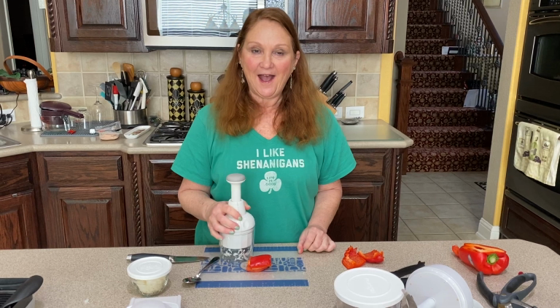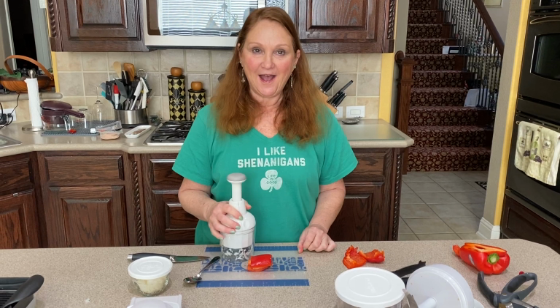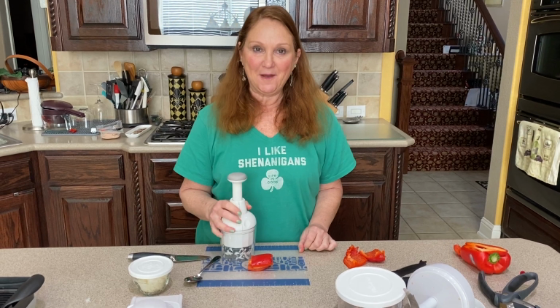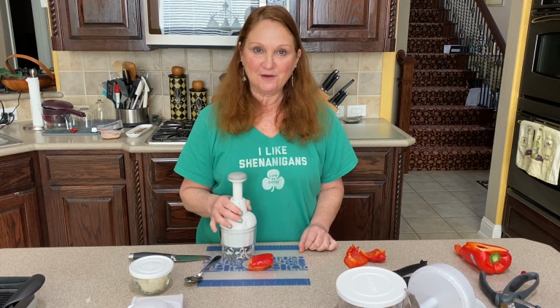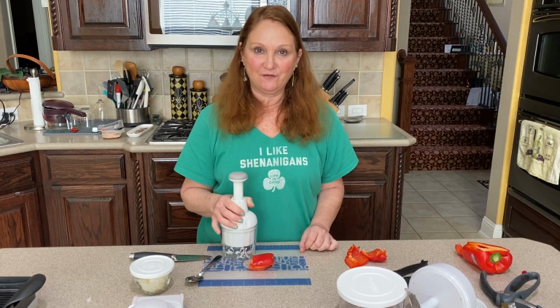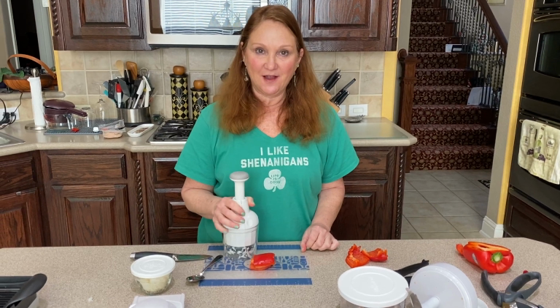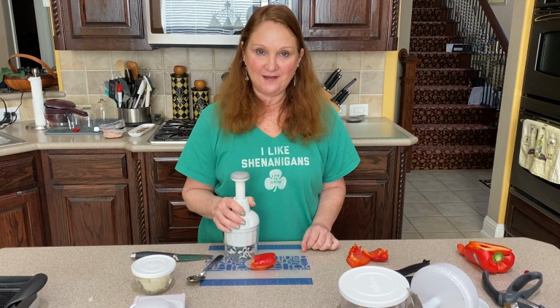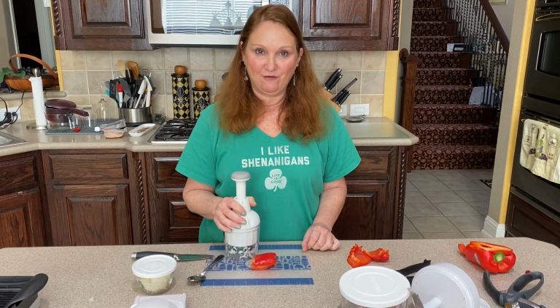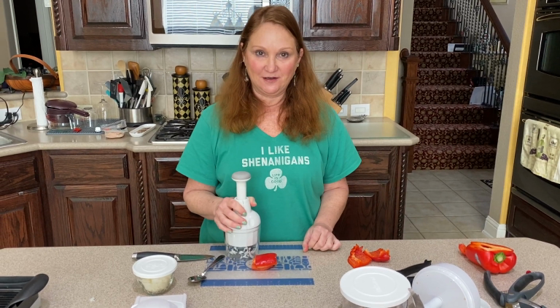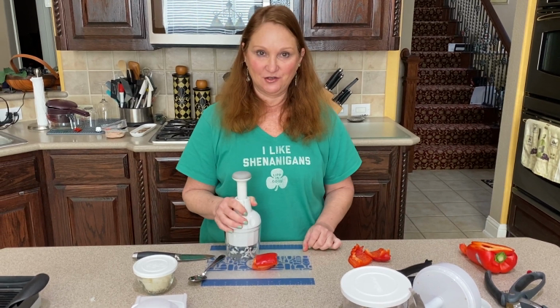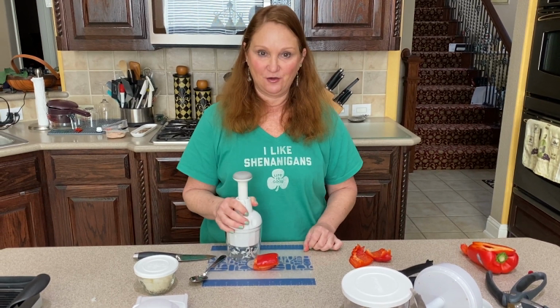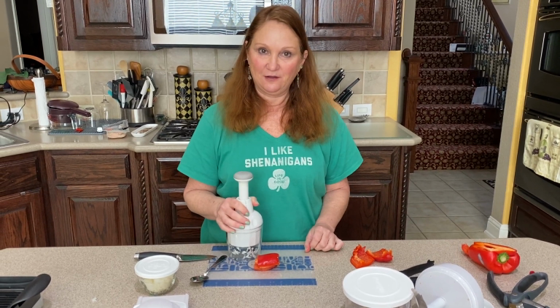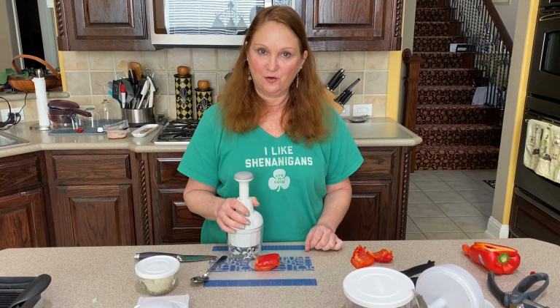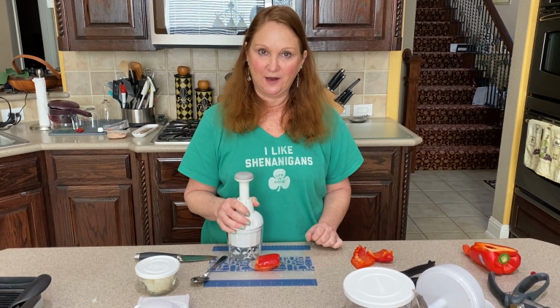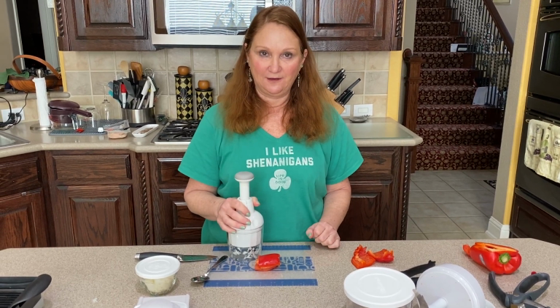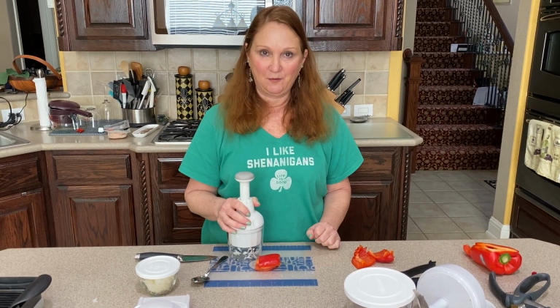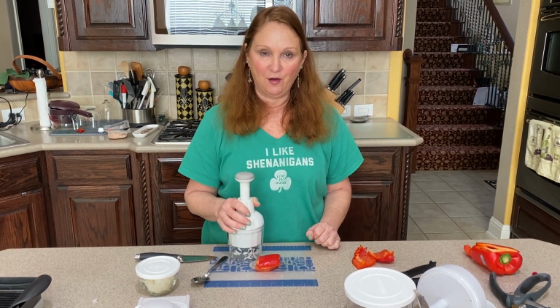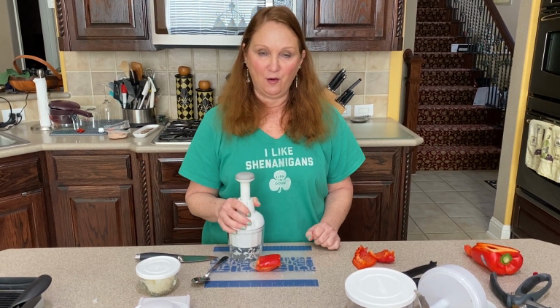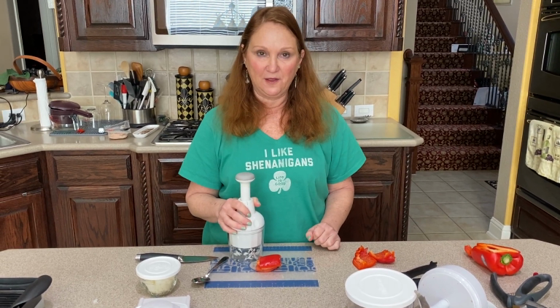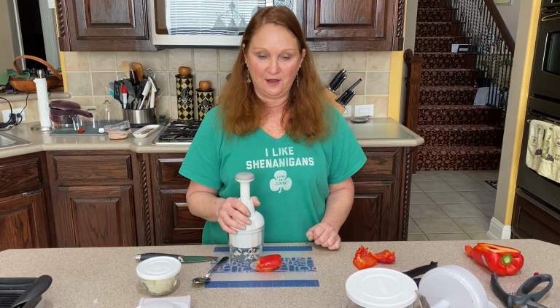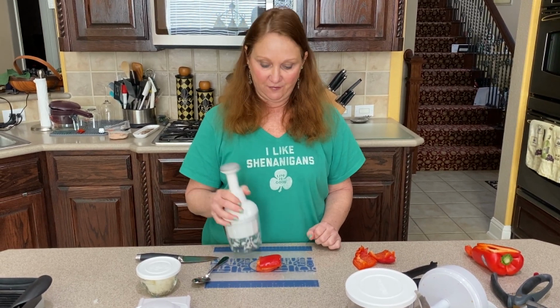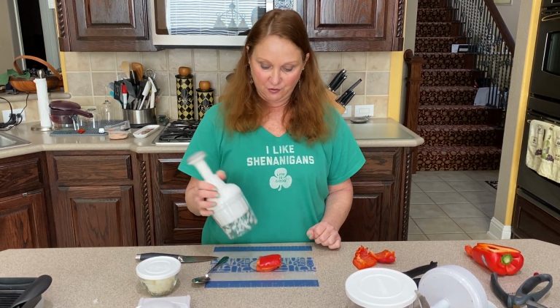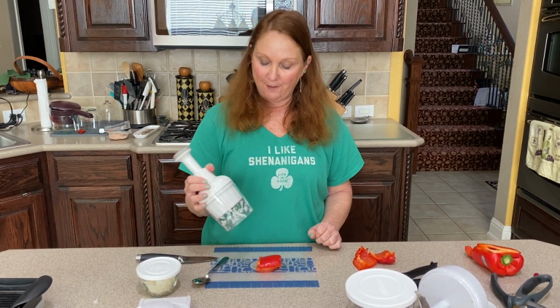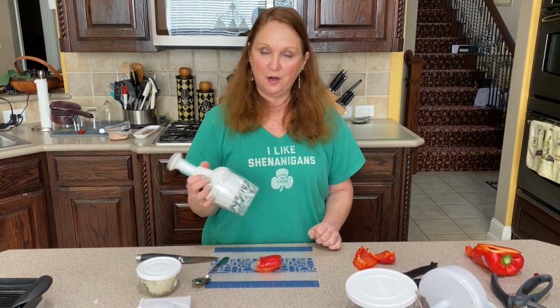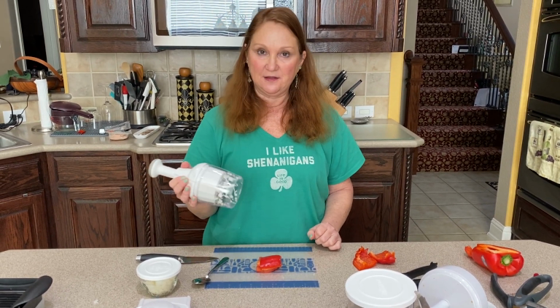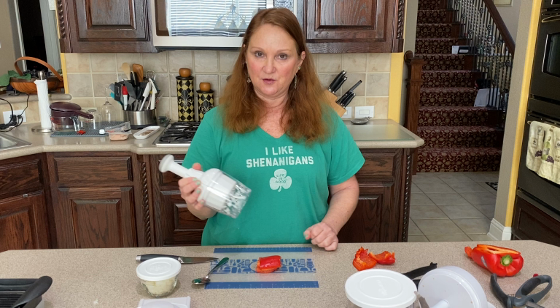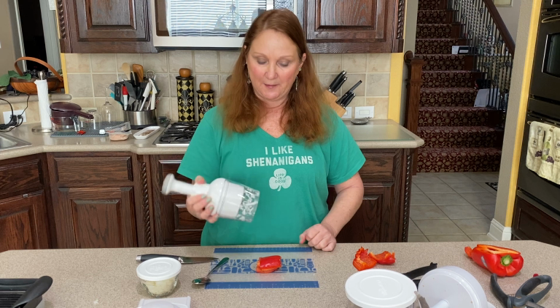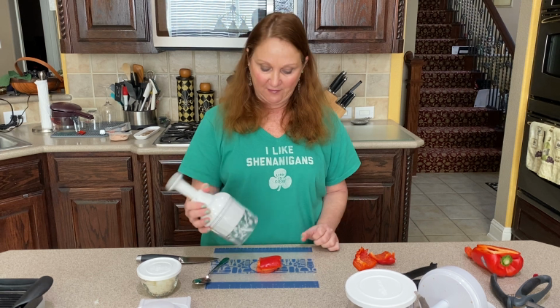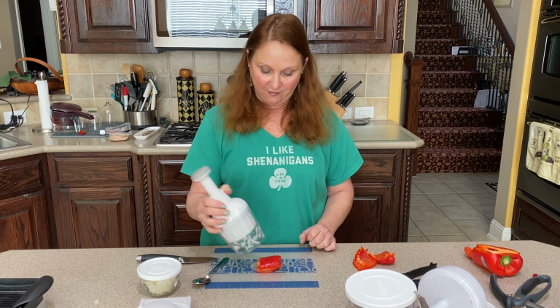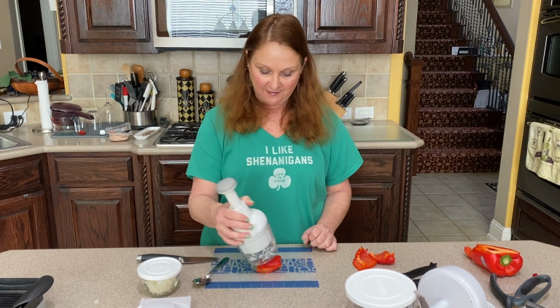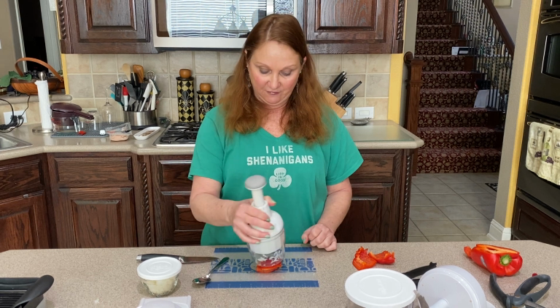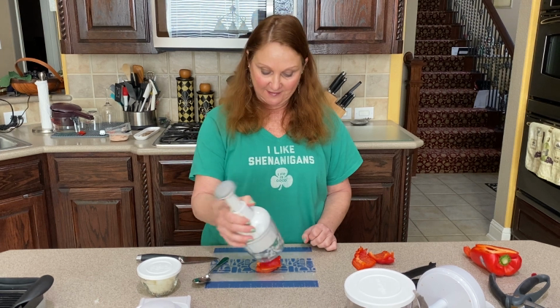Hi Pampered Chef friends! I wanted to show you another quick demo with the food chopper. This is one of my favorites obviously.